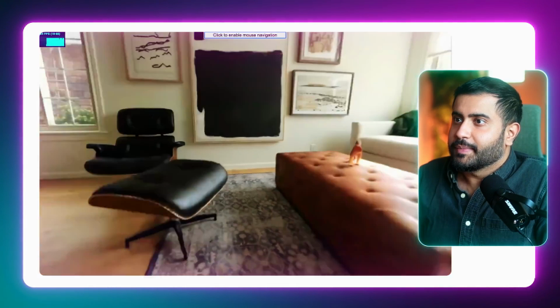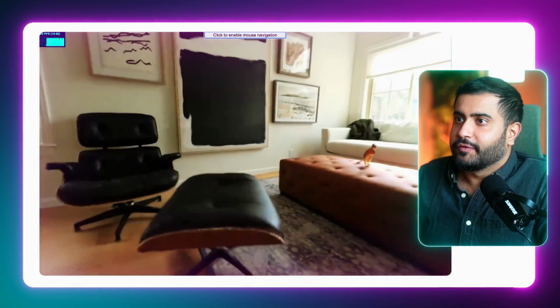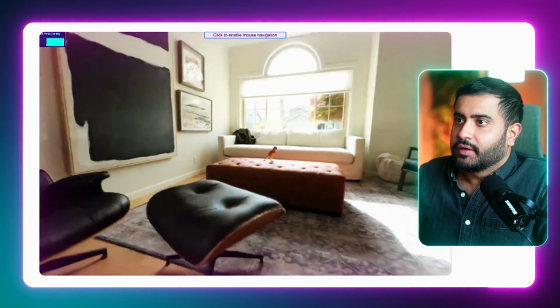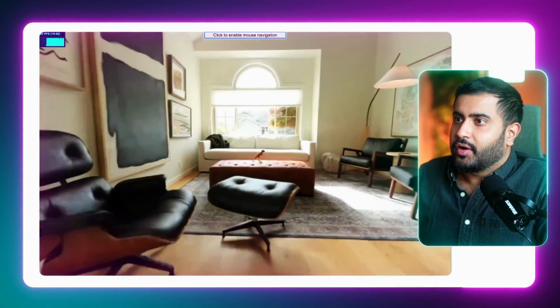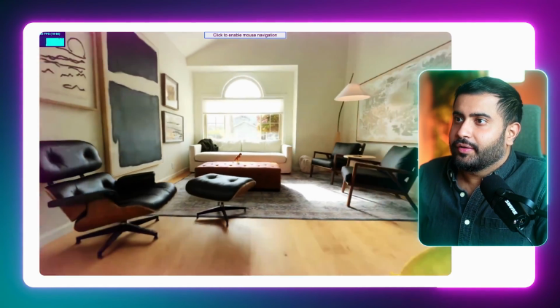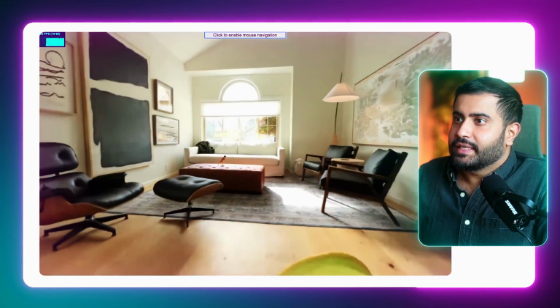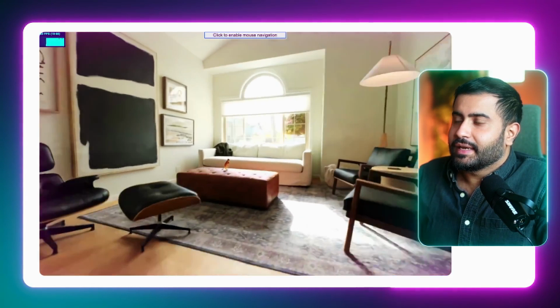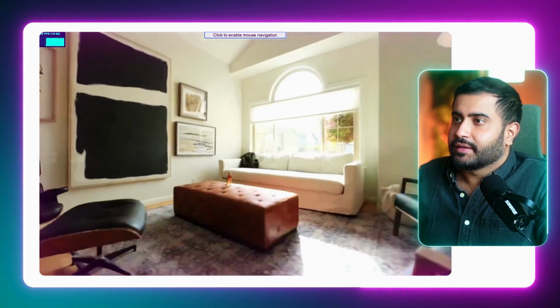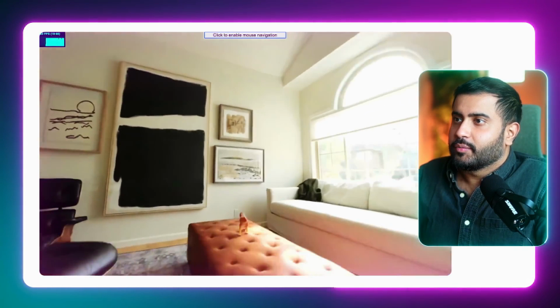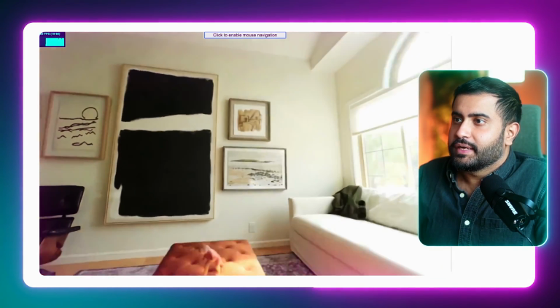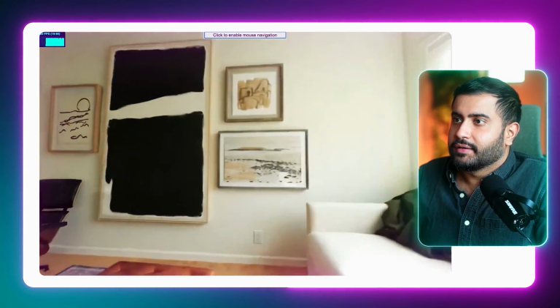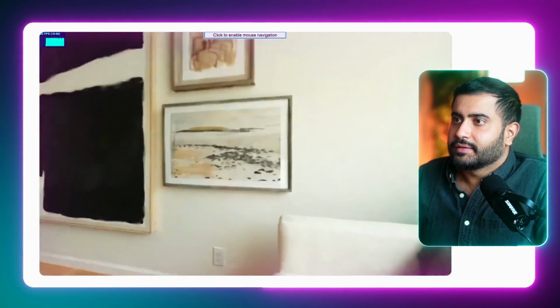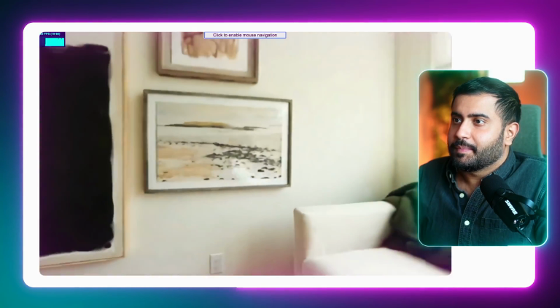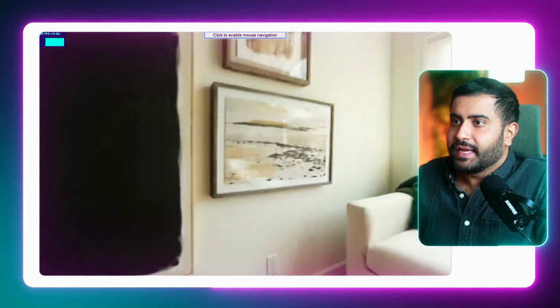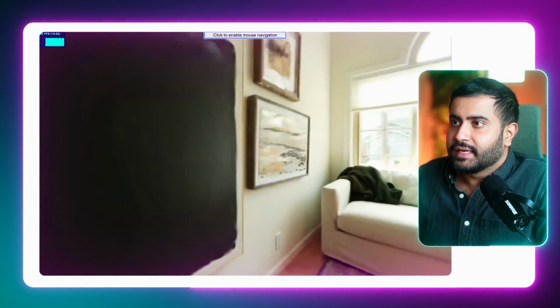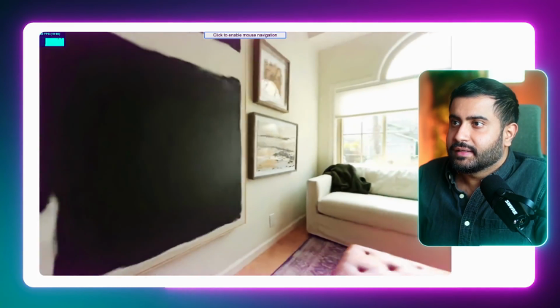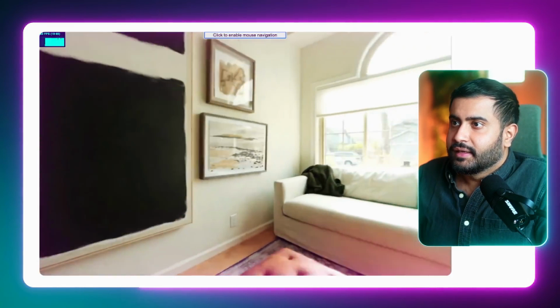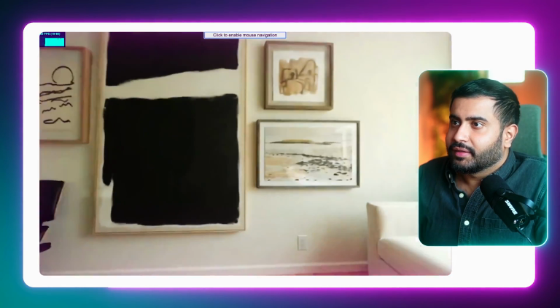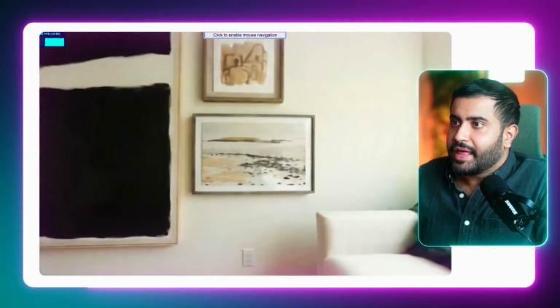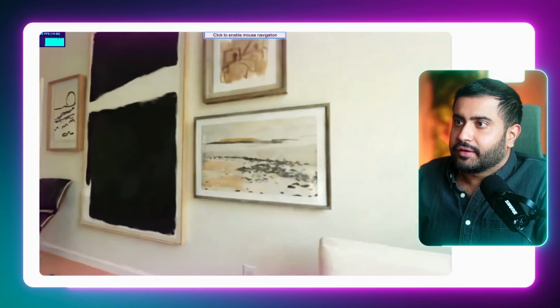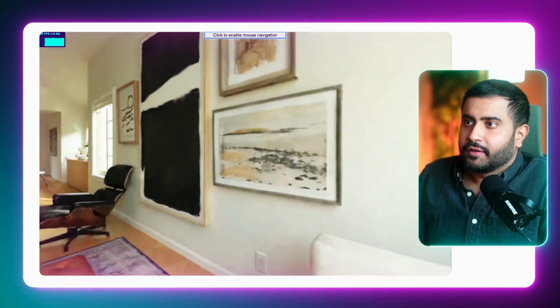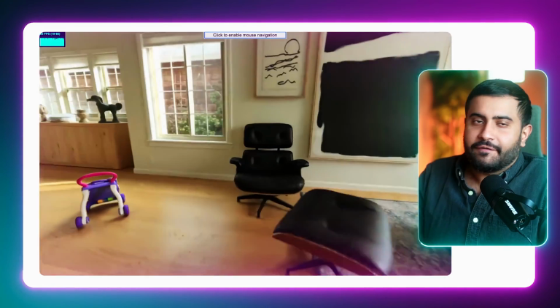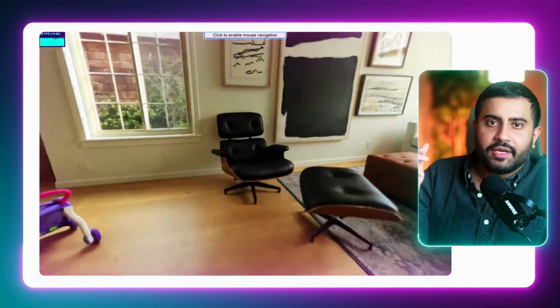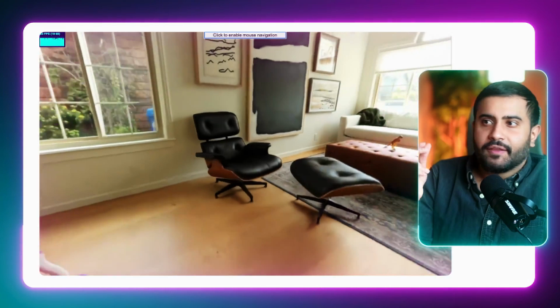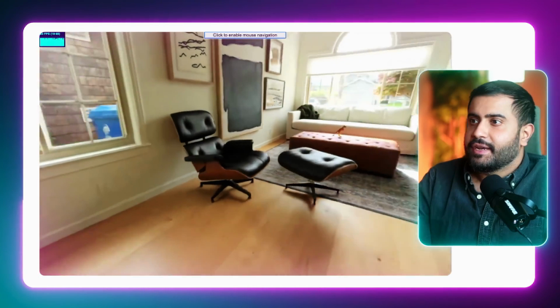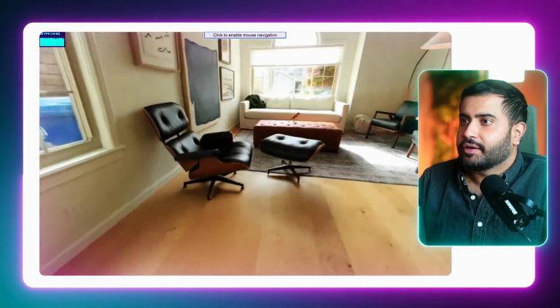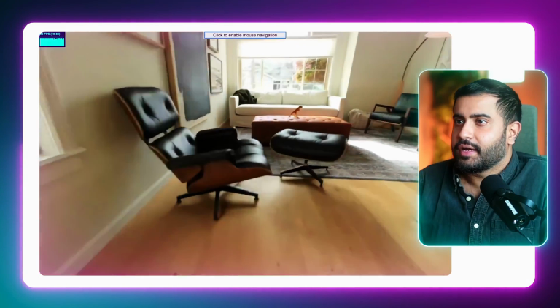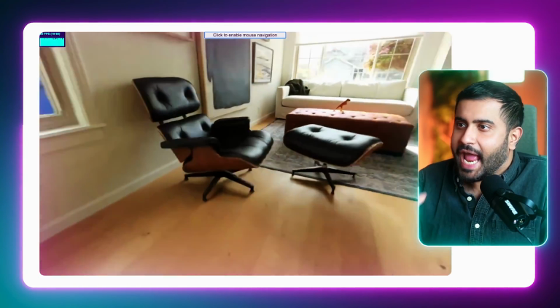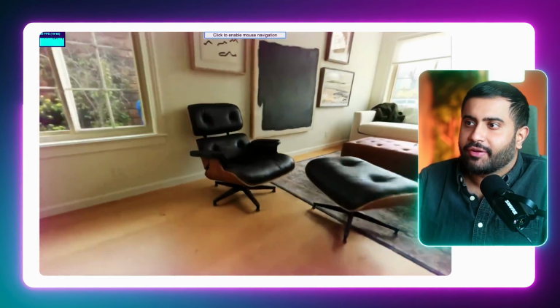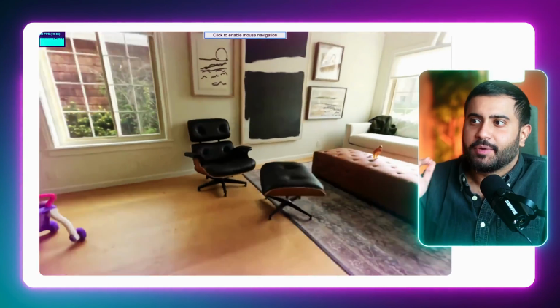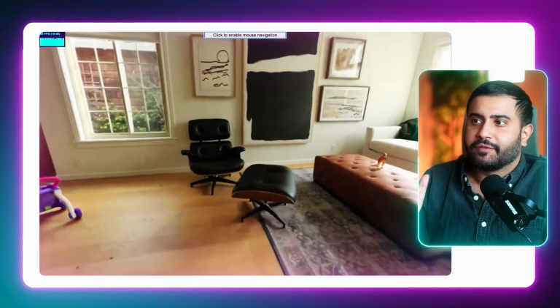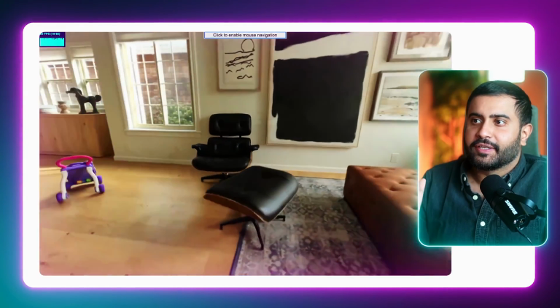Look at that — beautiful. All the details on the windows, the paintings, the leather, the finish, and the veneer on the furniture. Everything's beautifully visible.